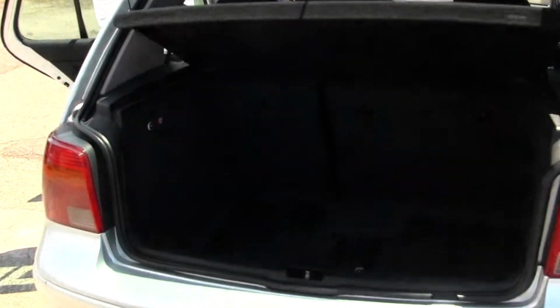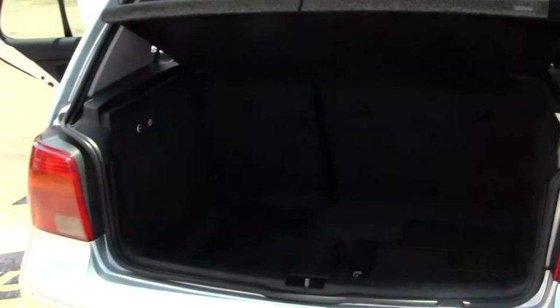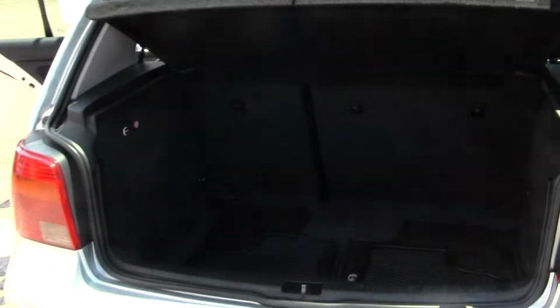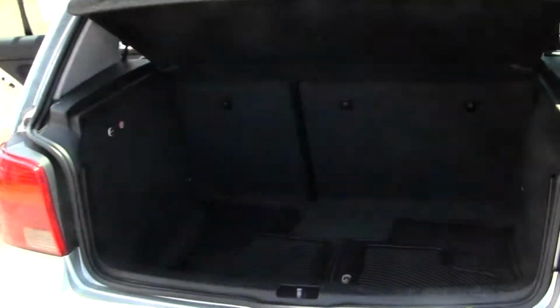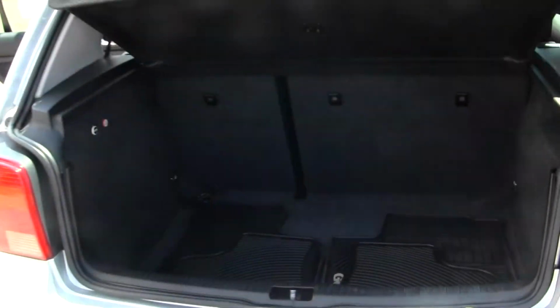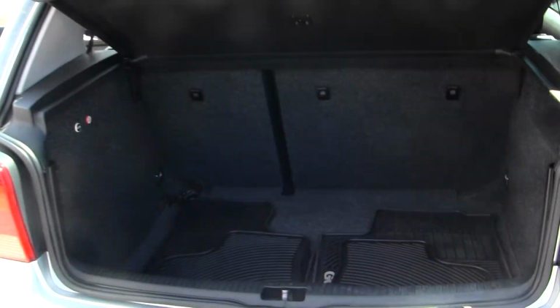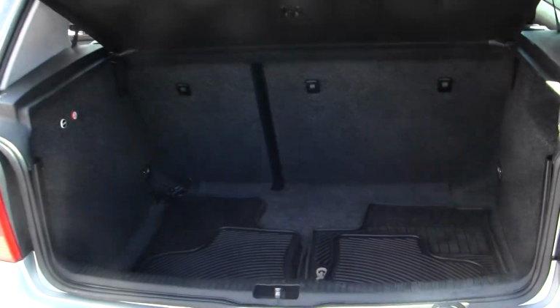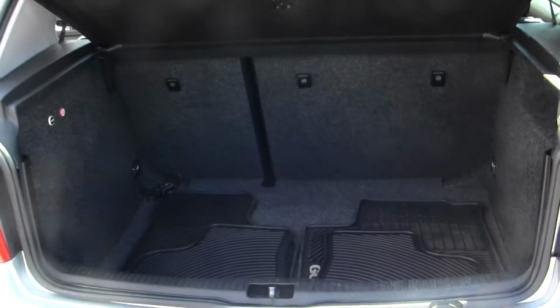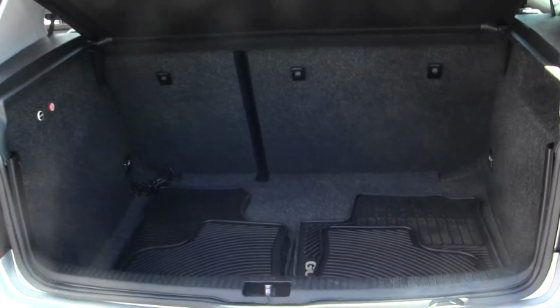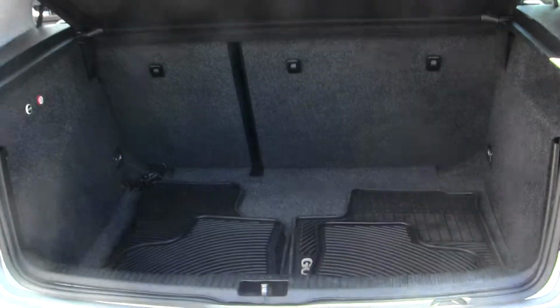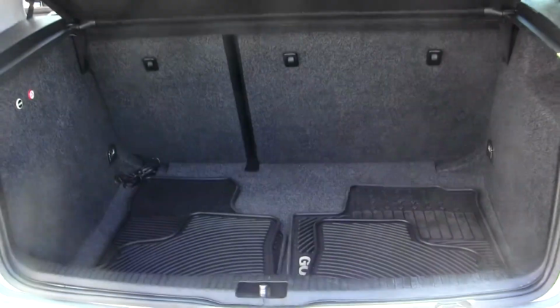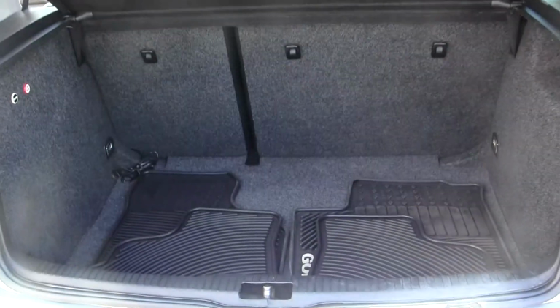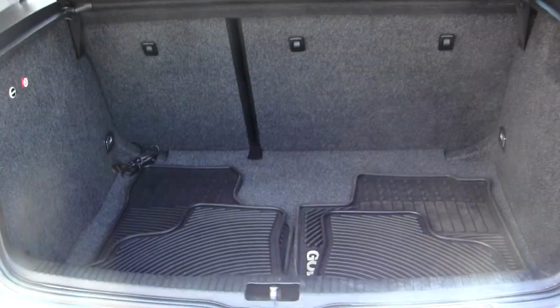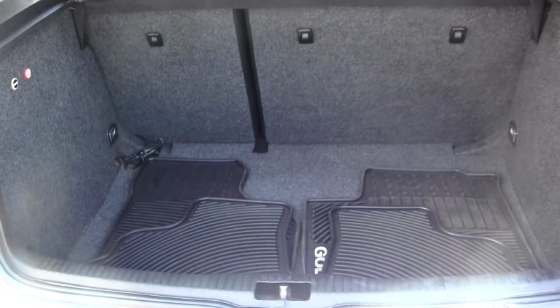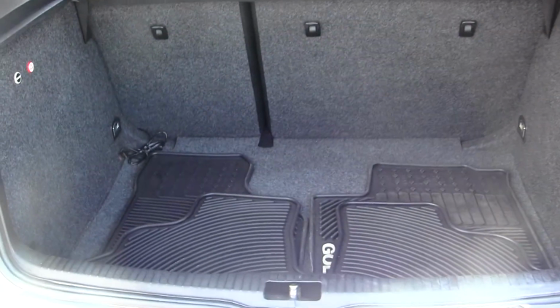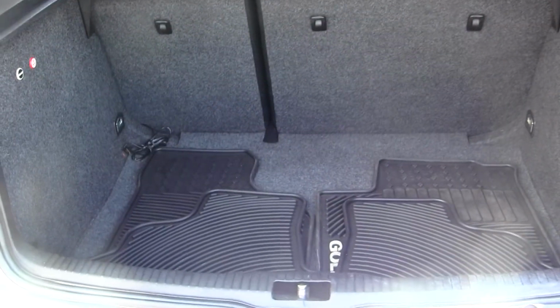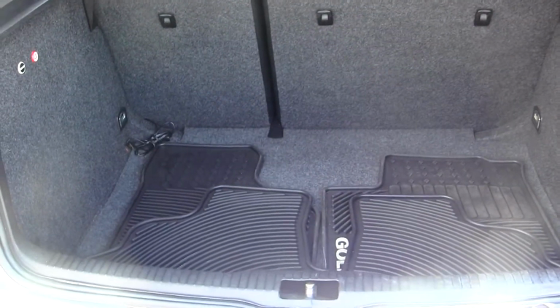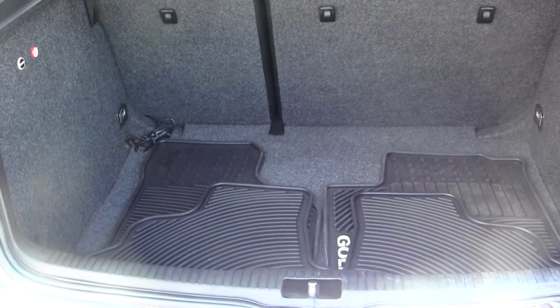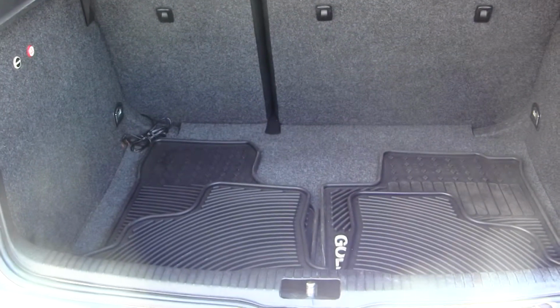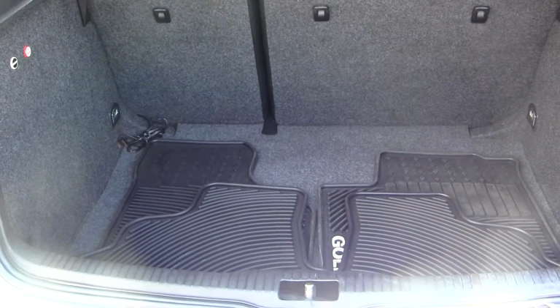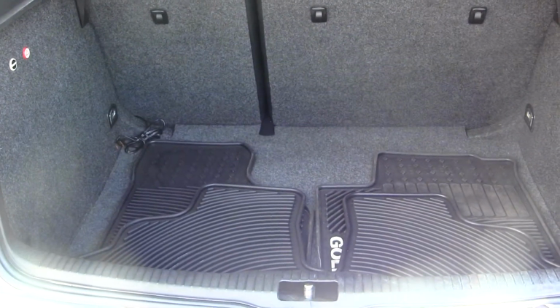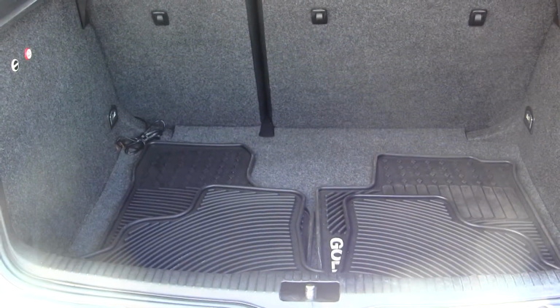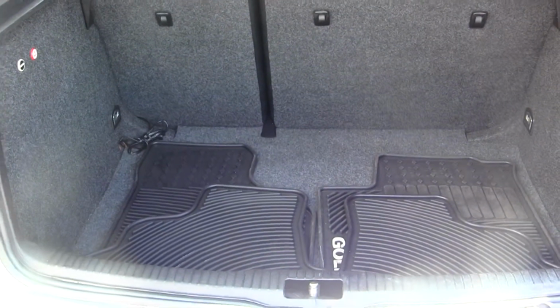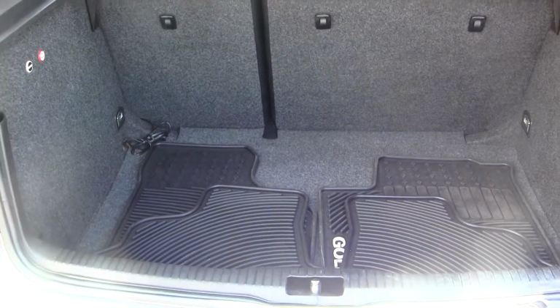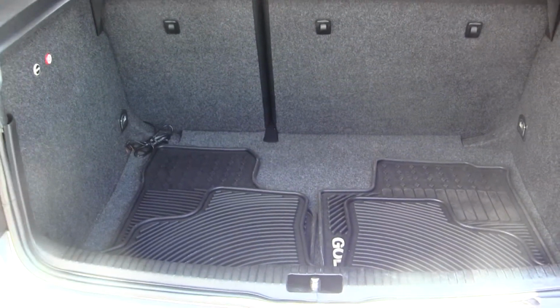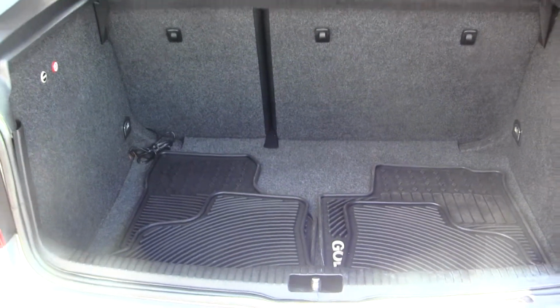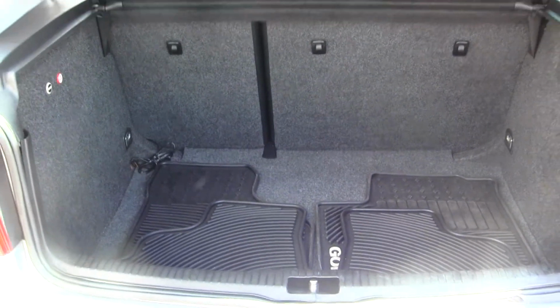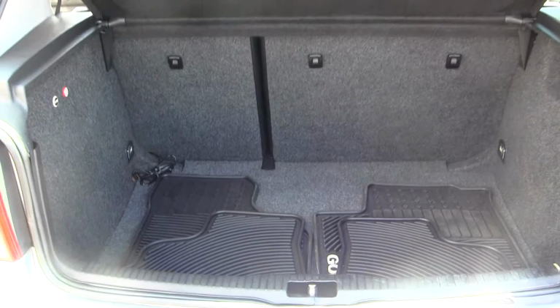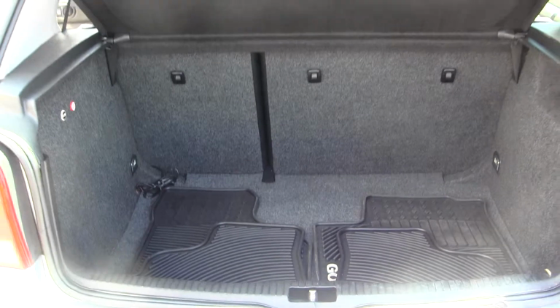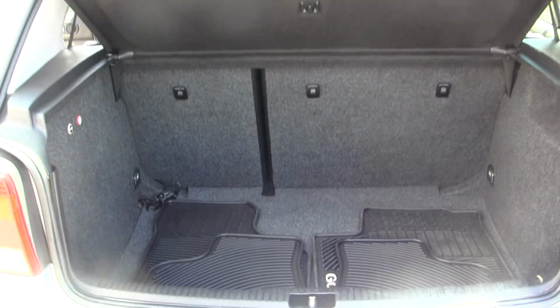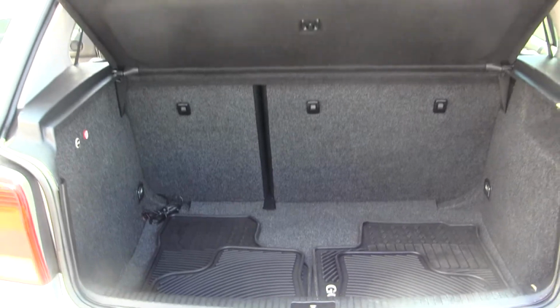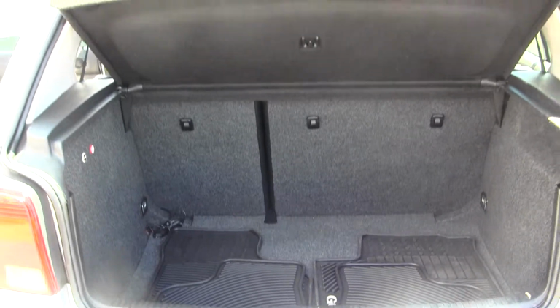Here's your storage space. It does have all-weather mats and a privacy cover to conceal any valuables.